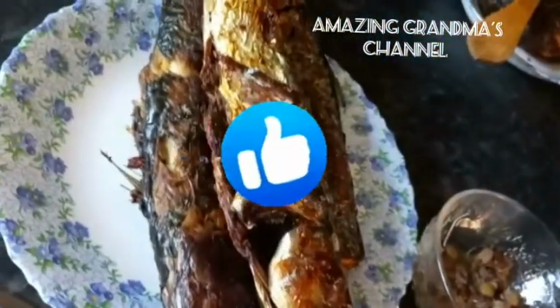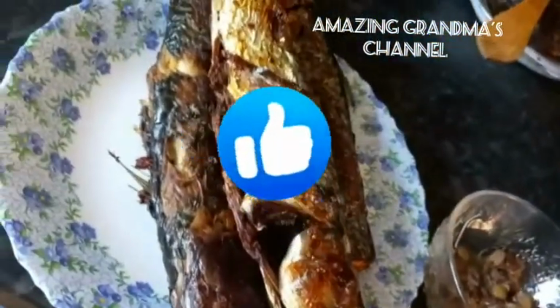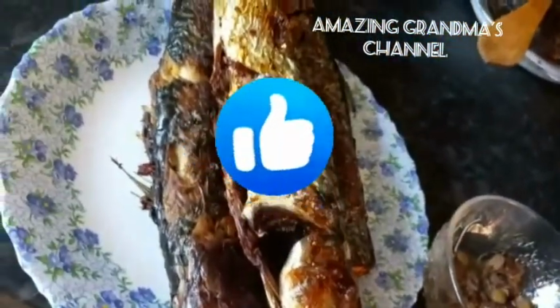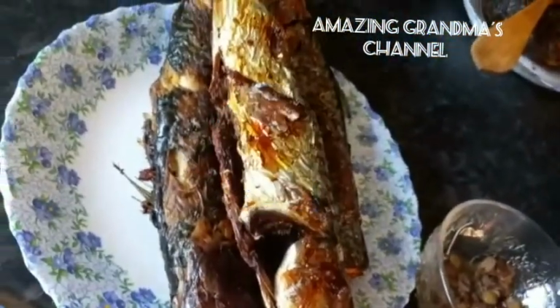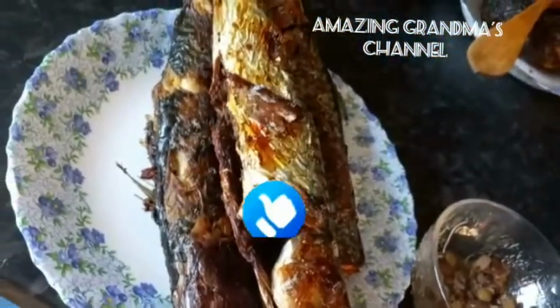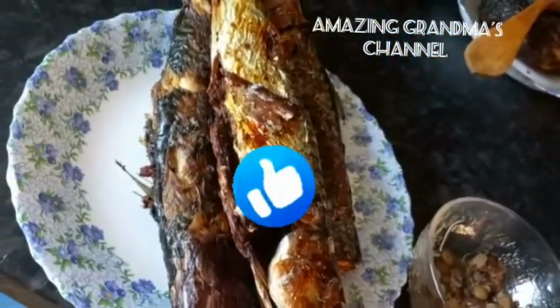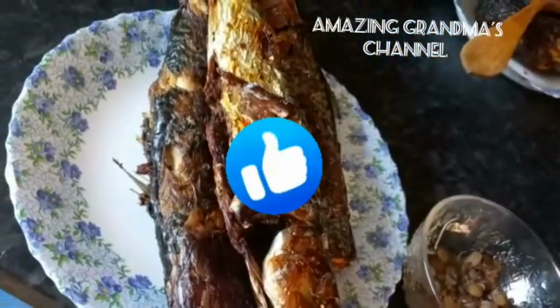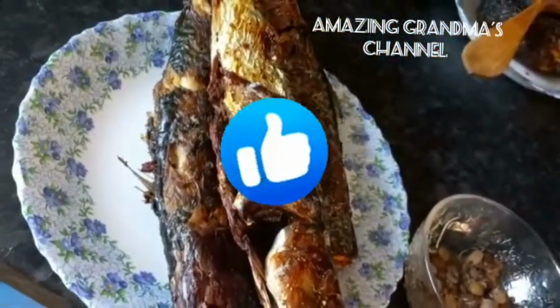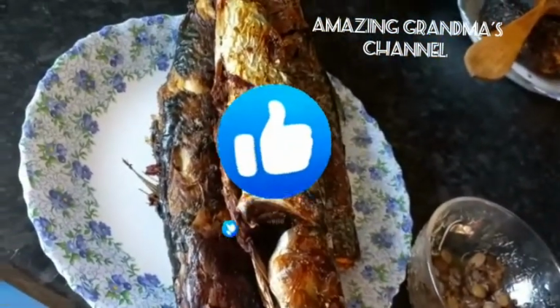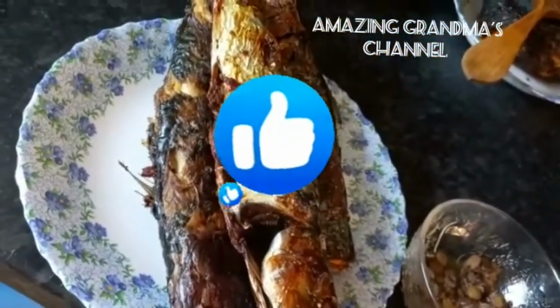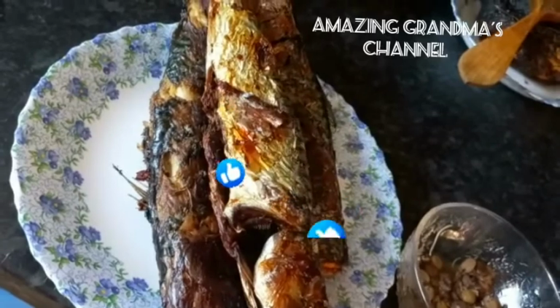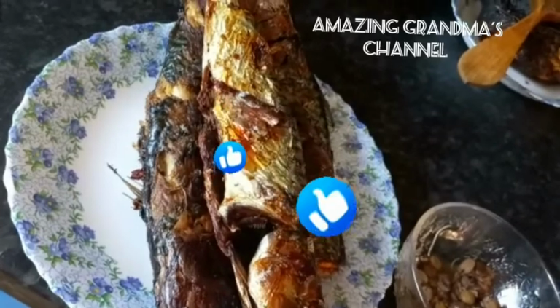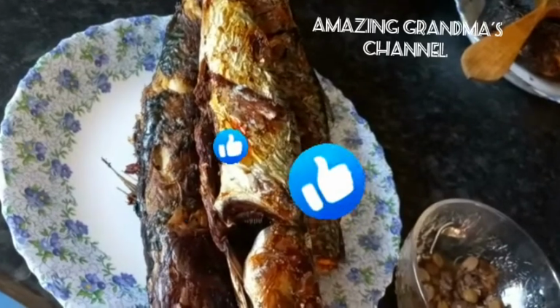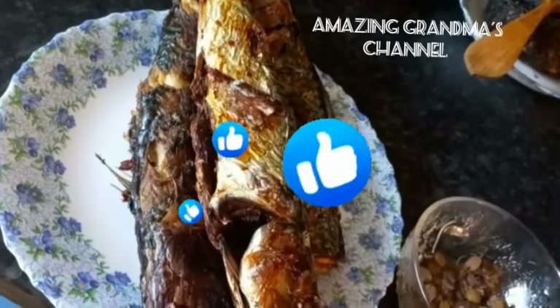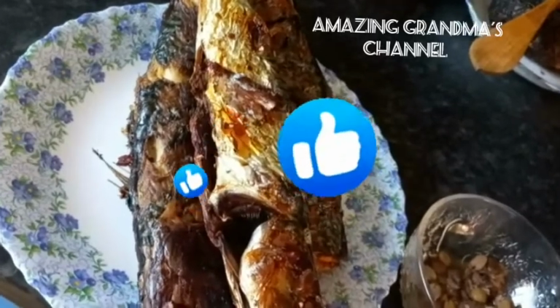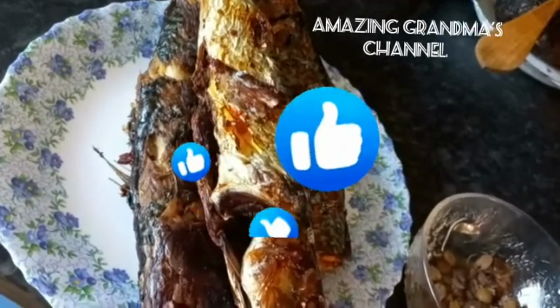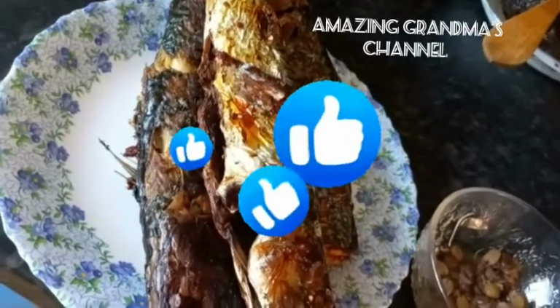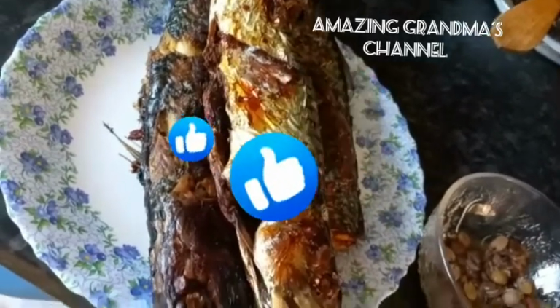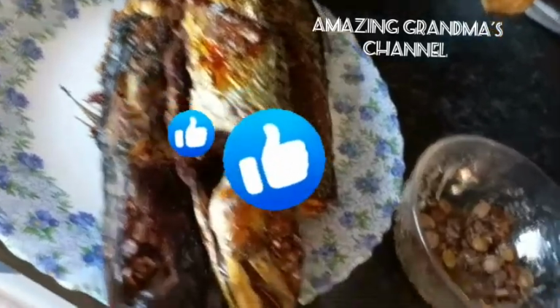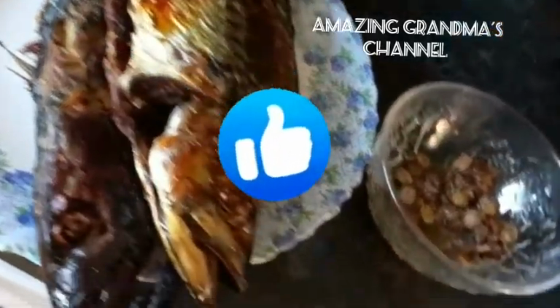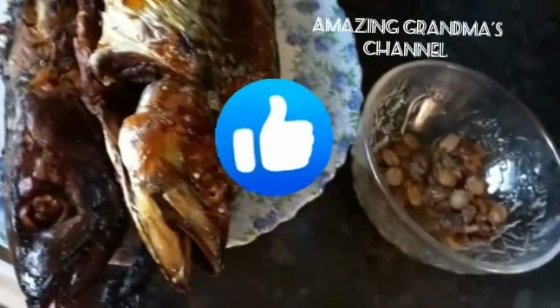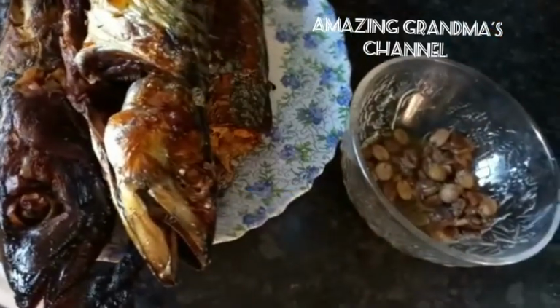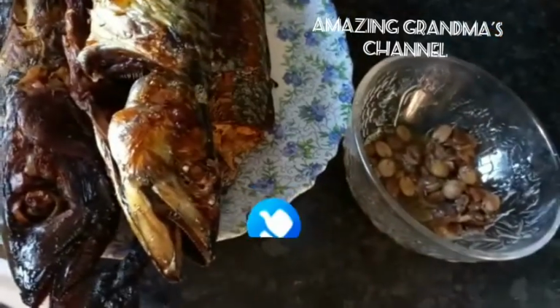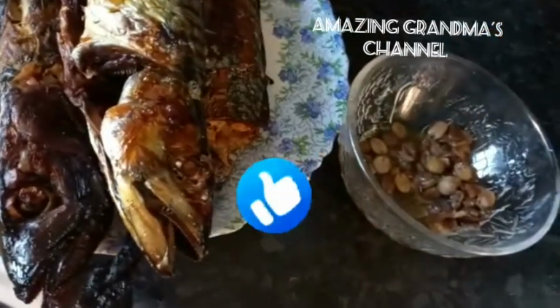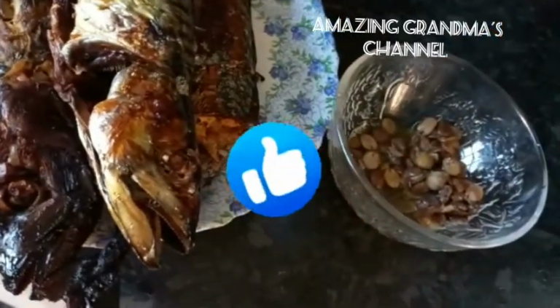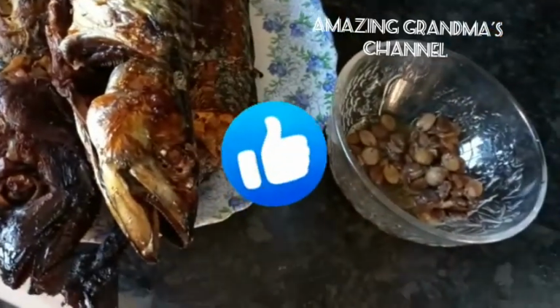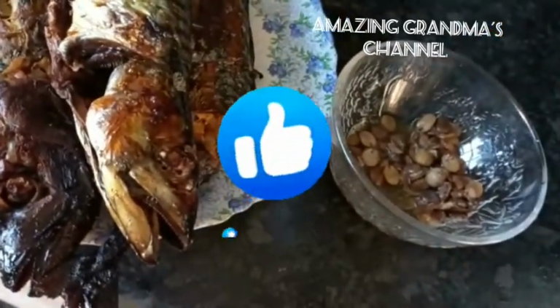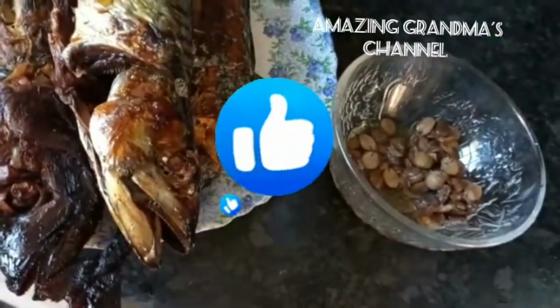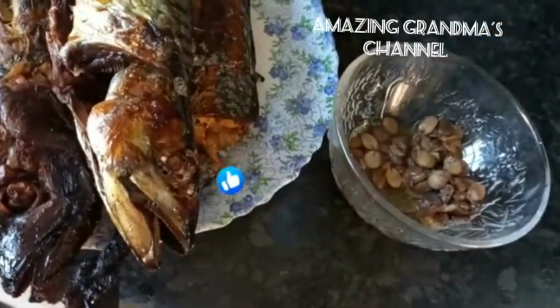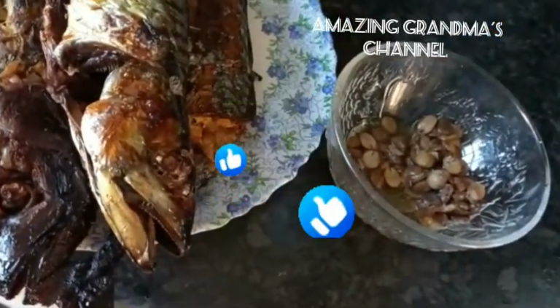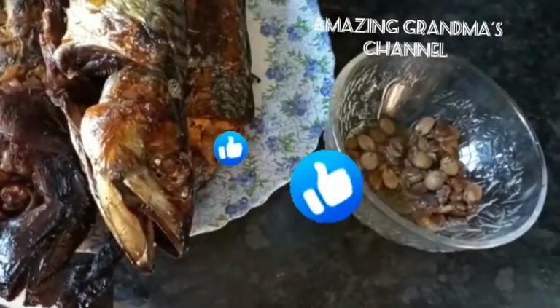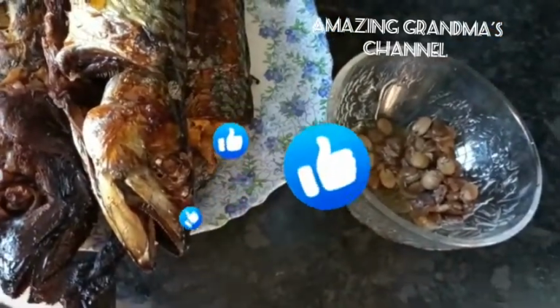I also have dry mackerel, oven-dry mackerel, and iru — the local fermented beans.